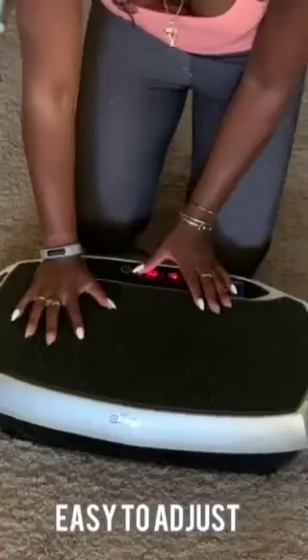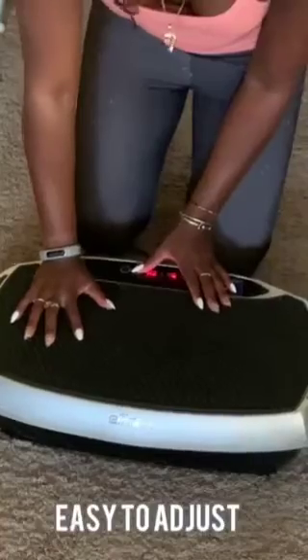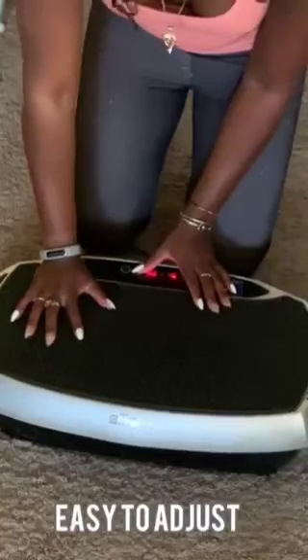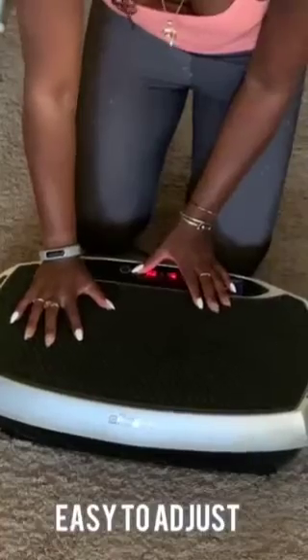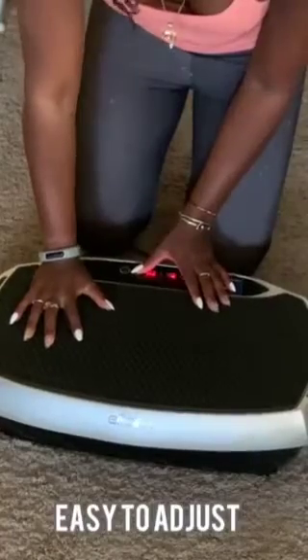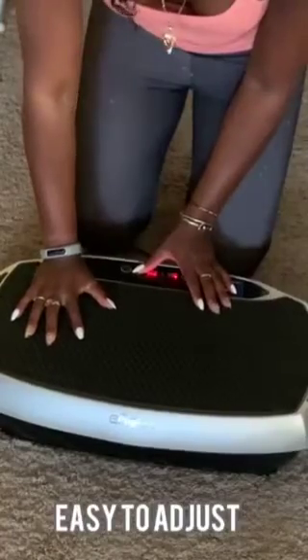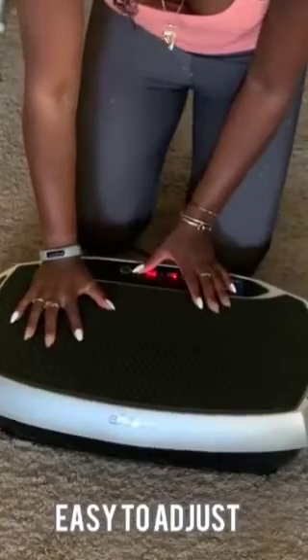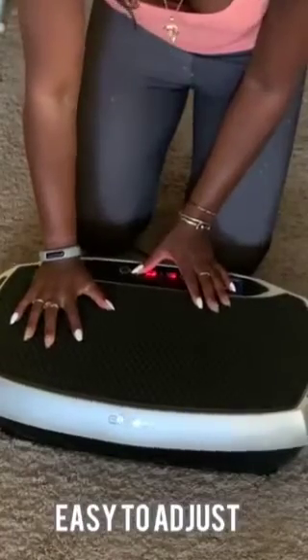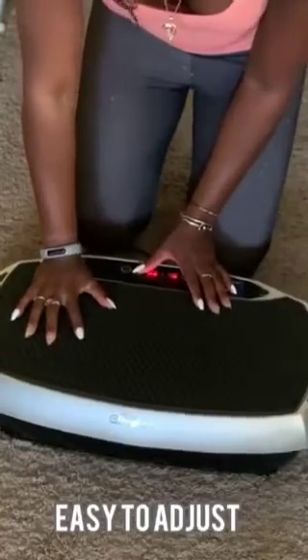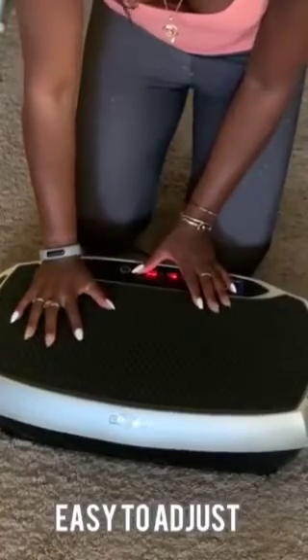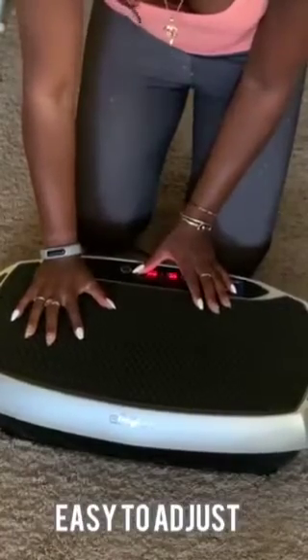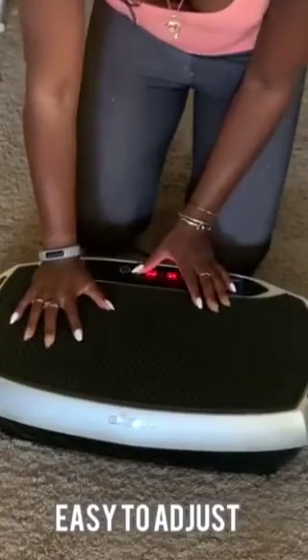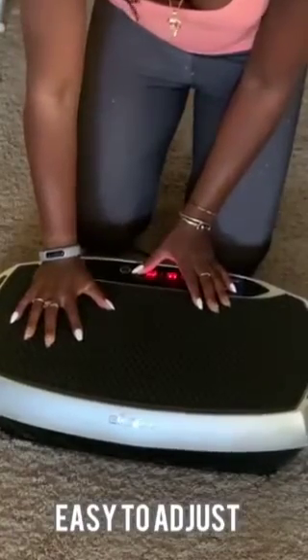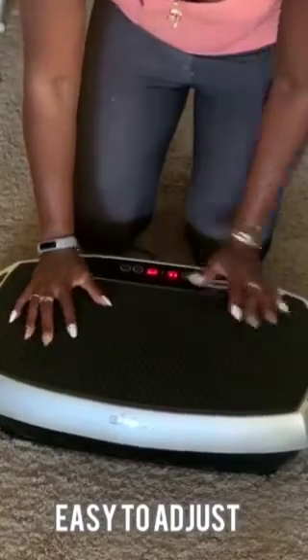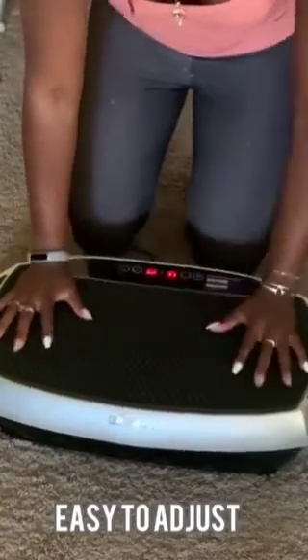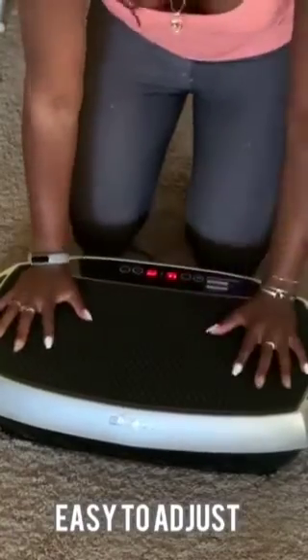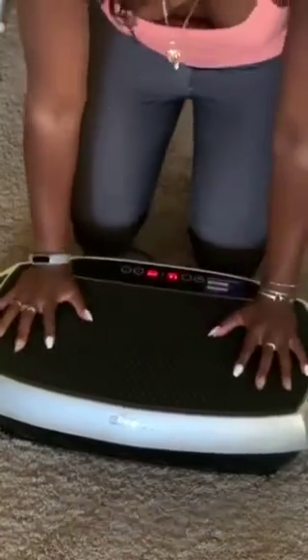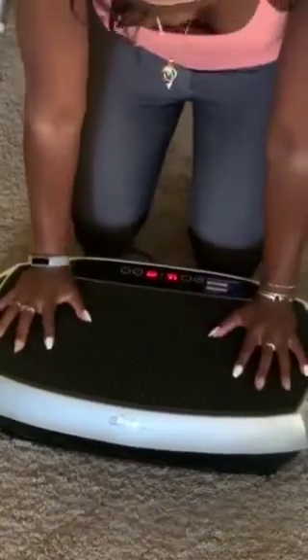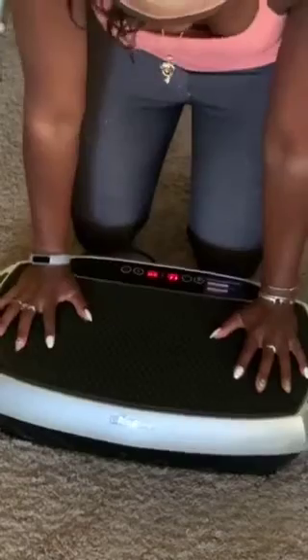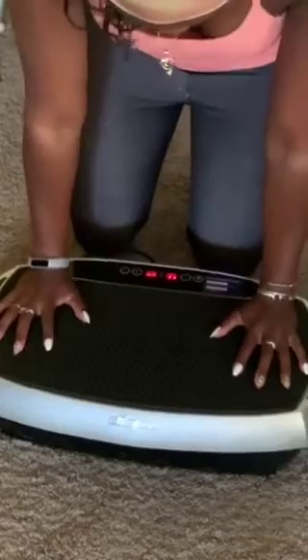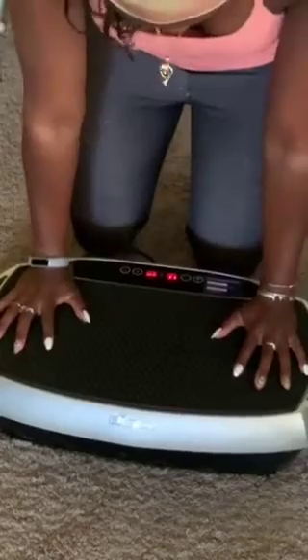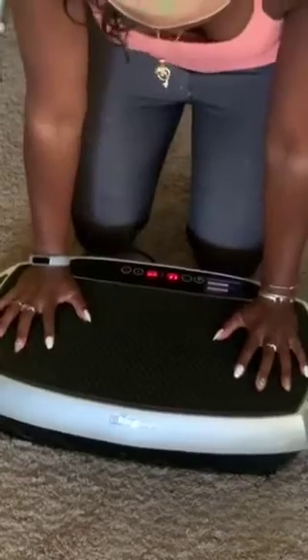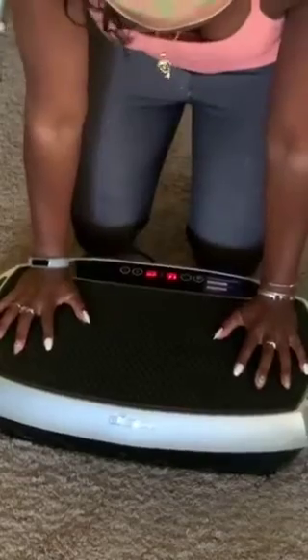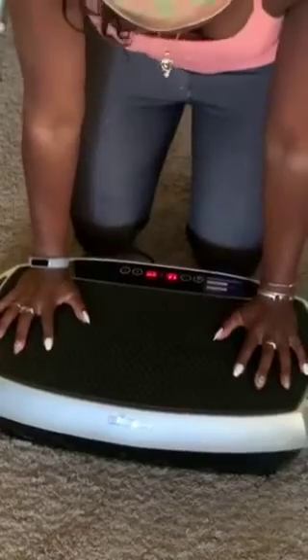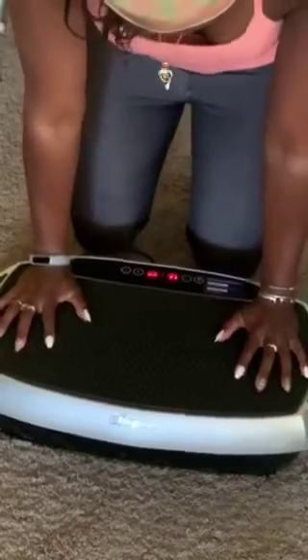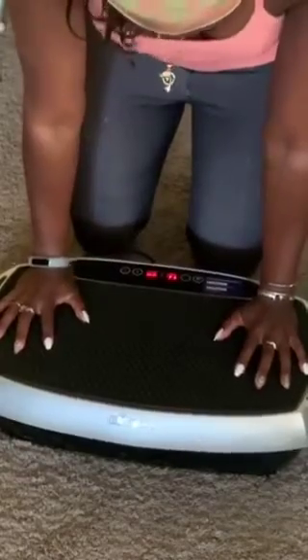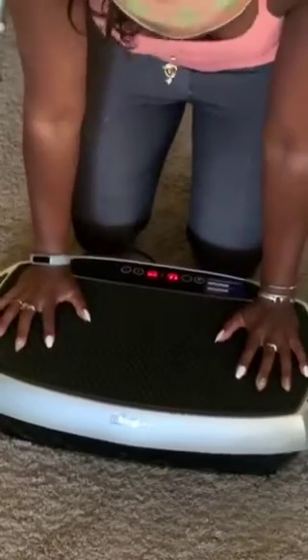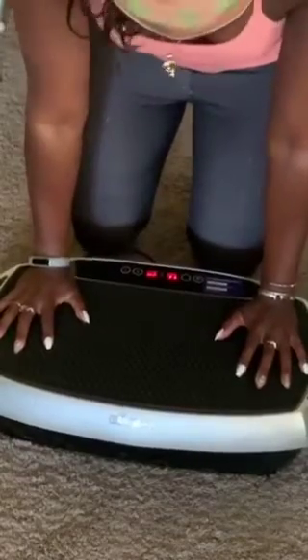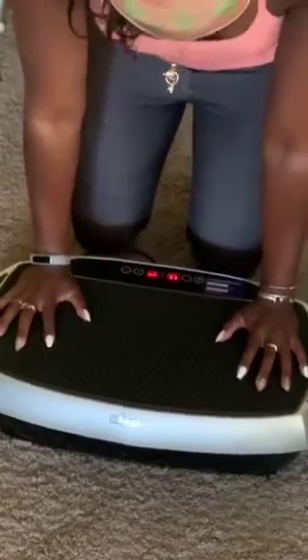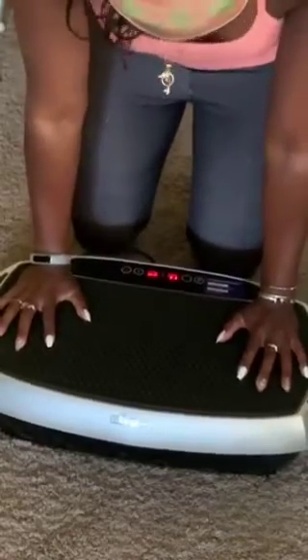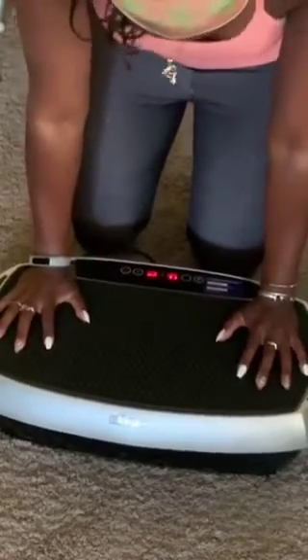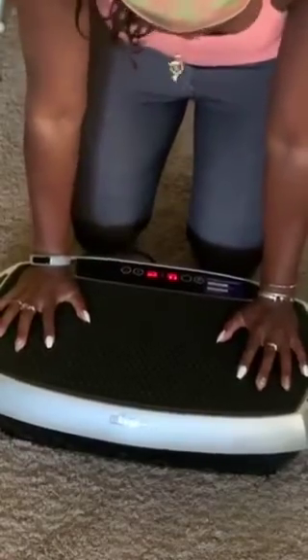The Eilison vibration plate is super easy to adjust. I can use my fingers or I can use the provided remote control.